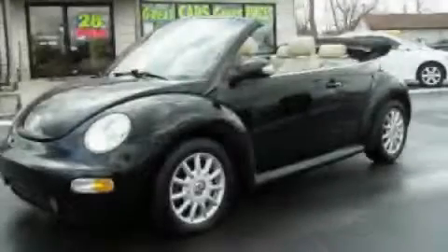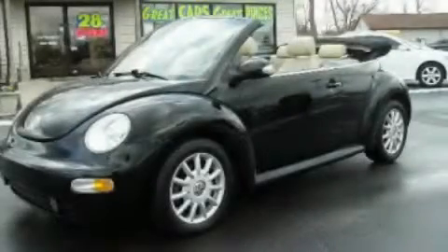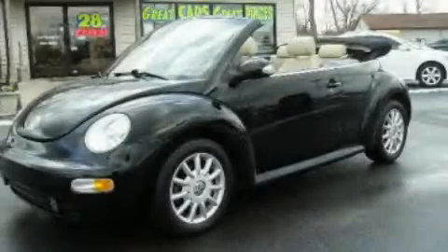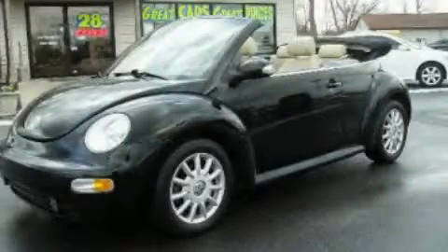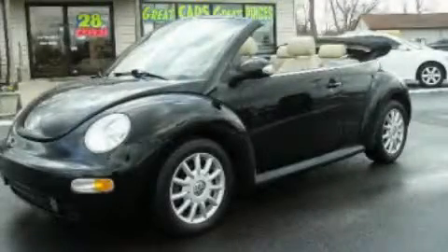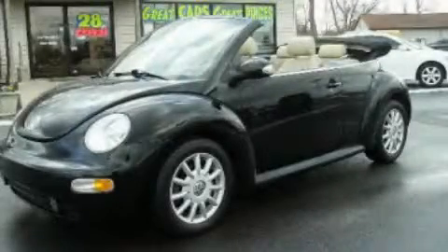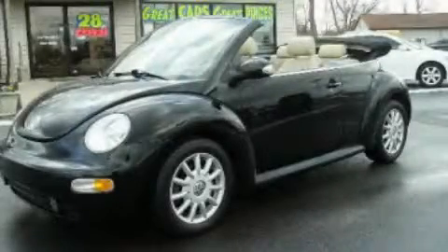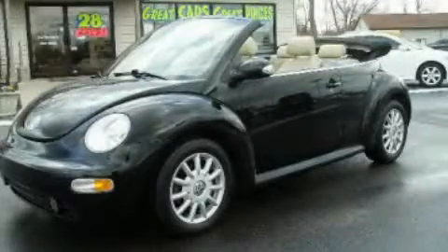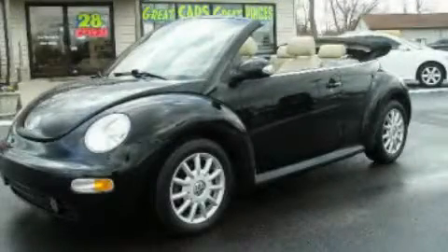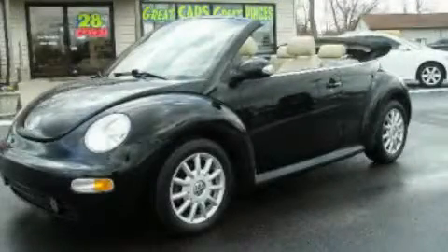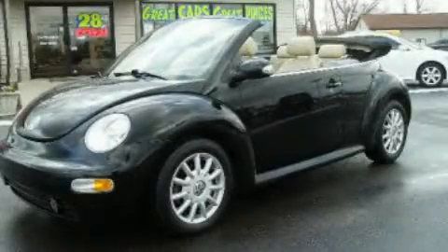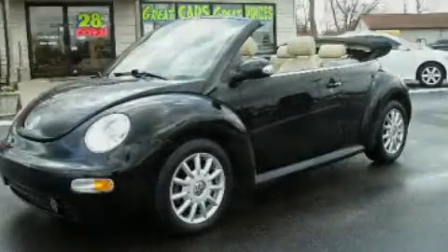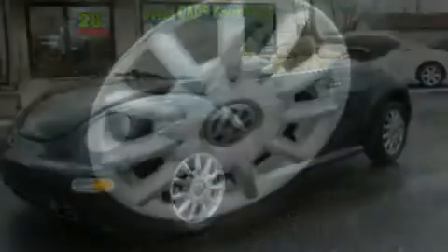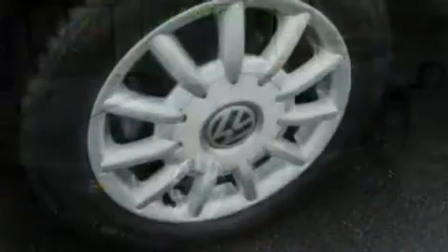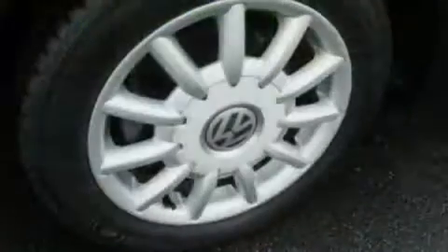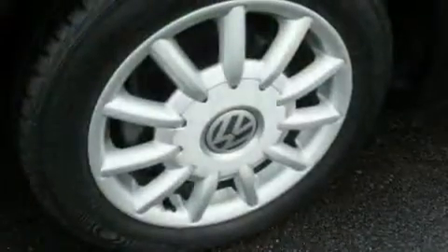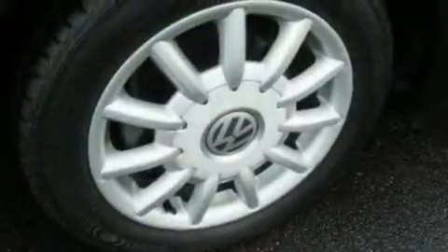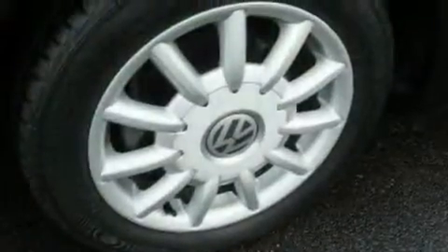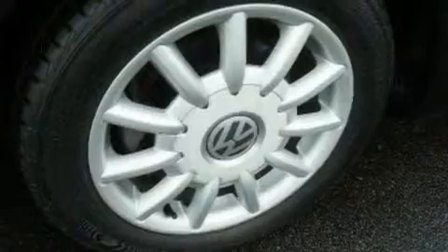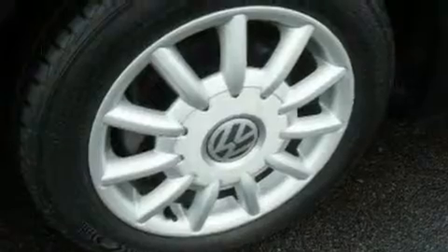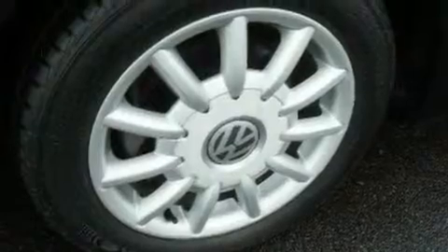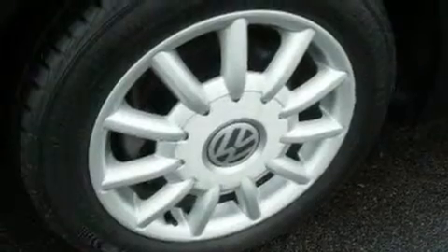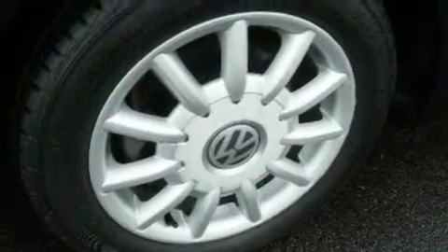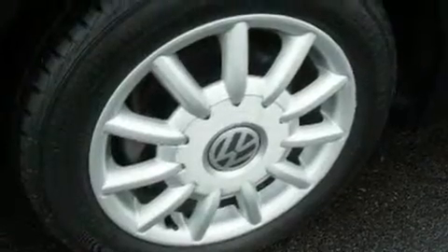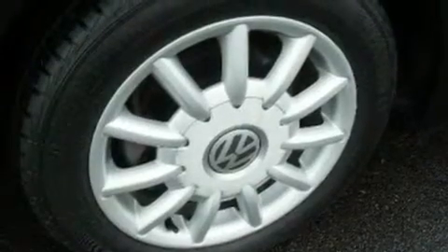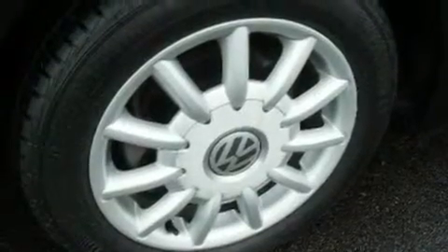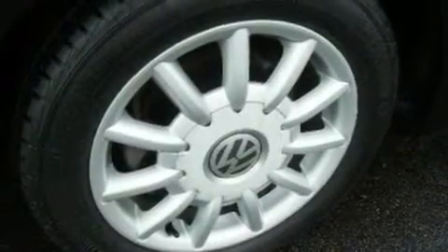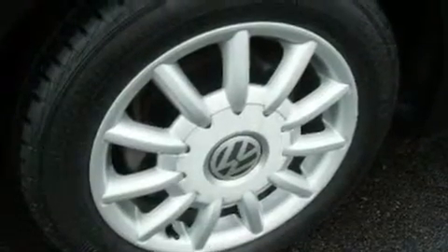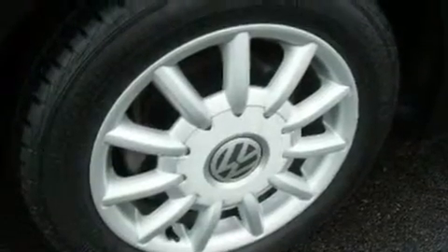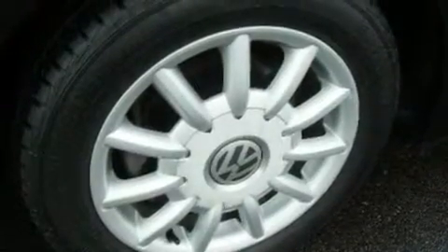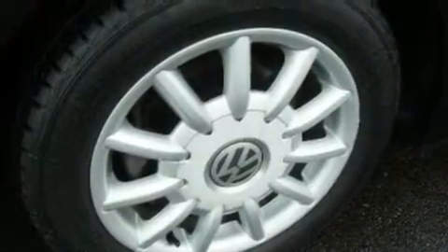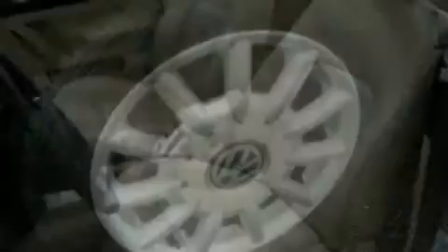This is a 2004 Volkswagen Beetle. It has a 2.0-liter four-cylinder engine and an automatic transmission.